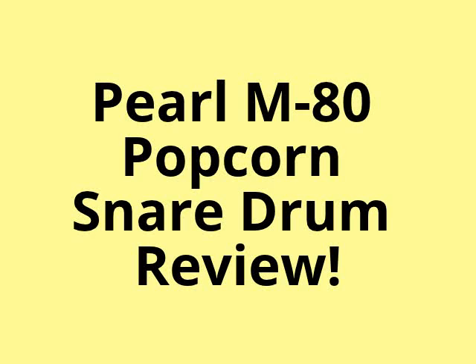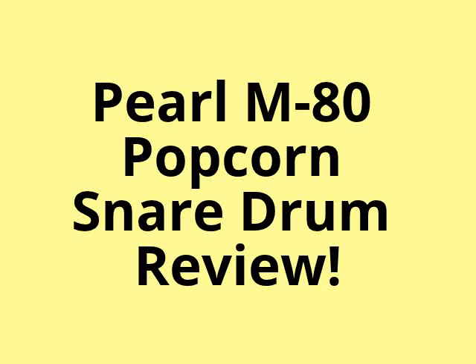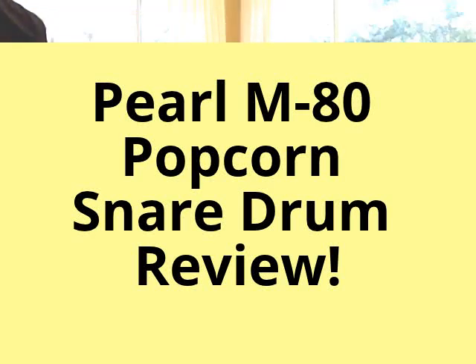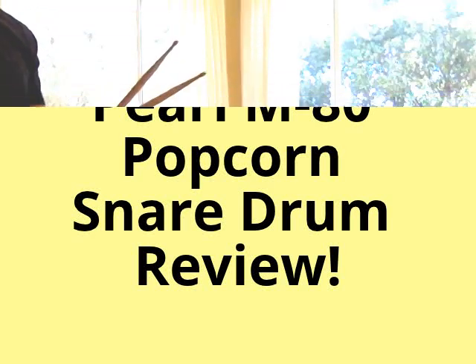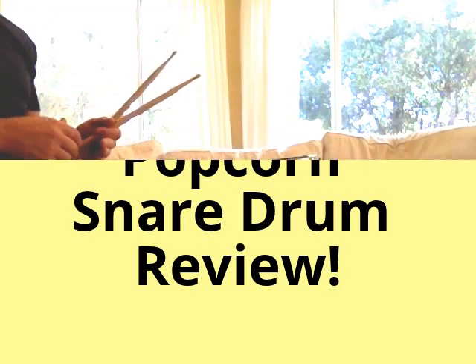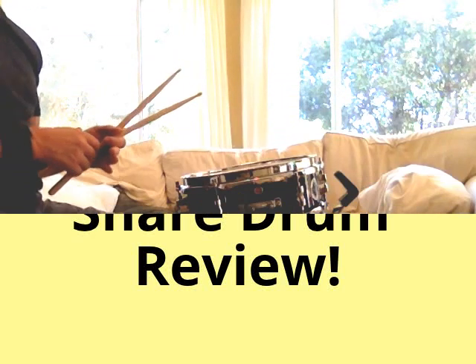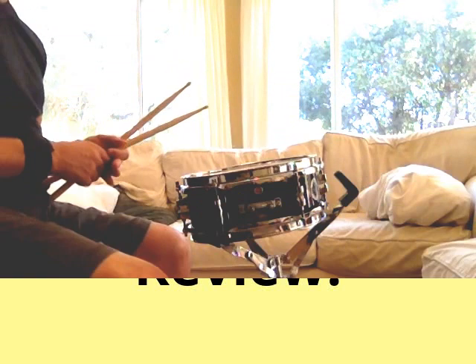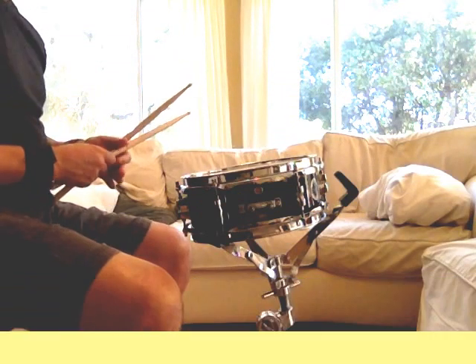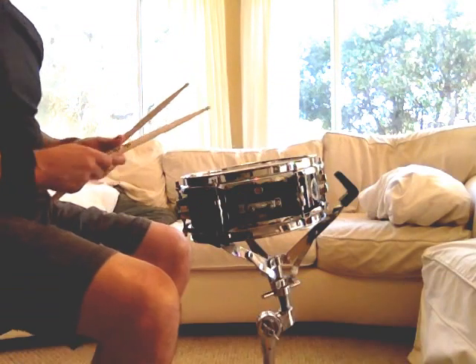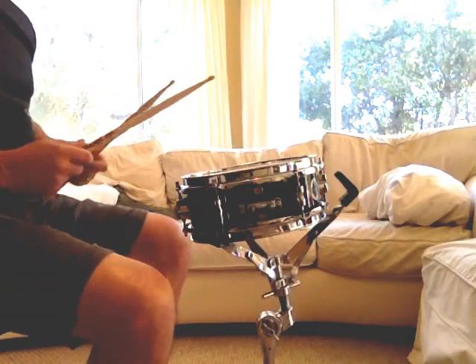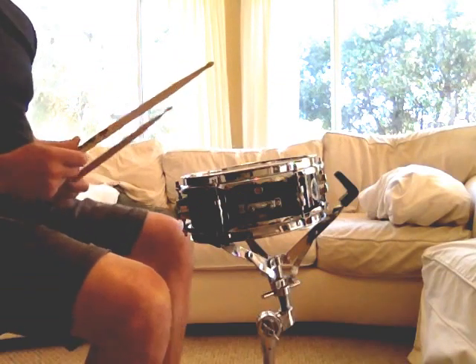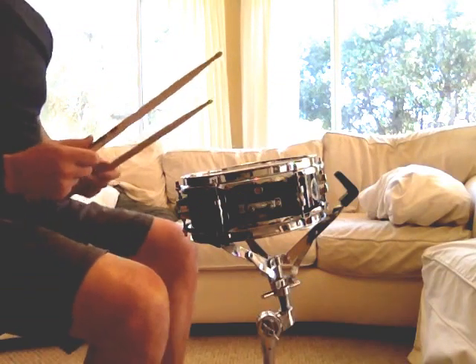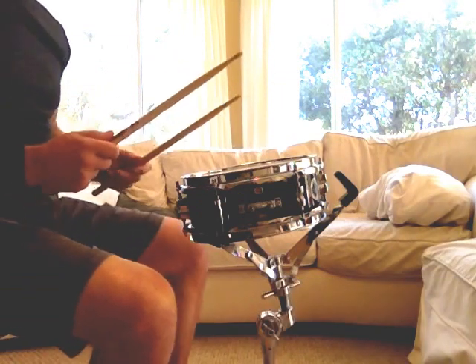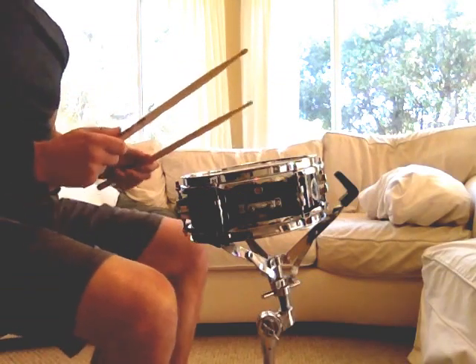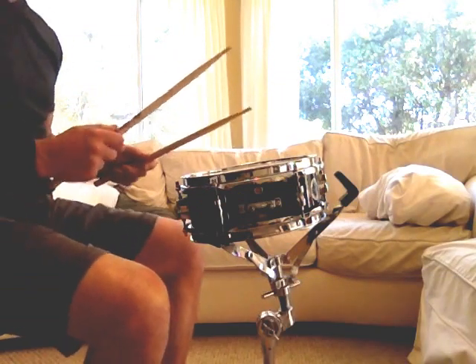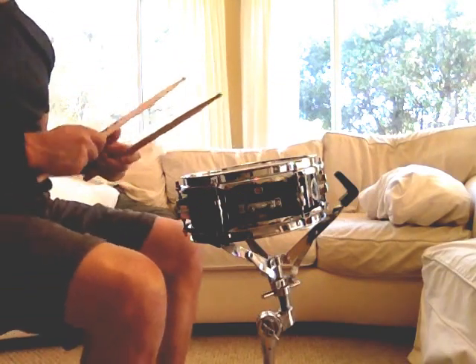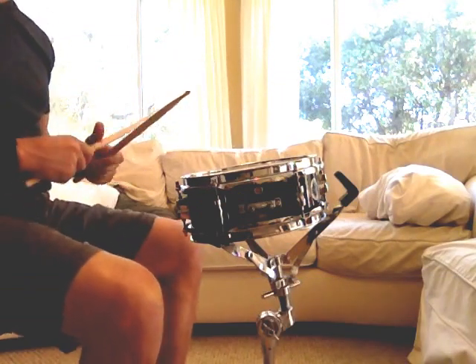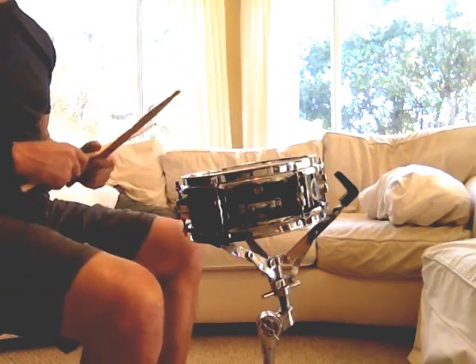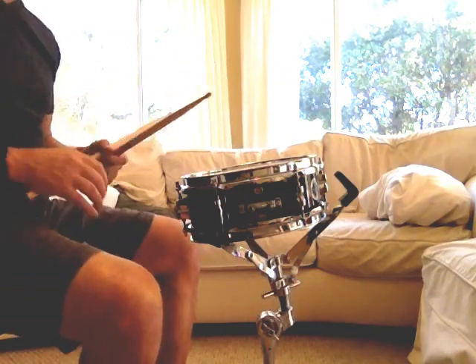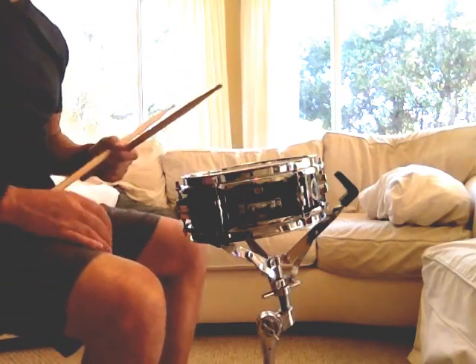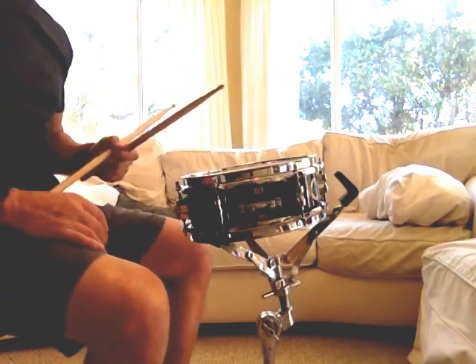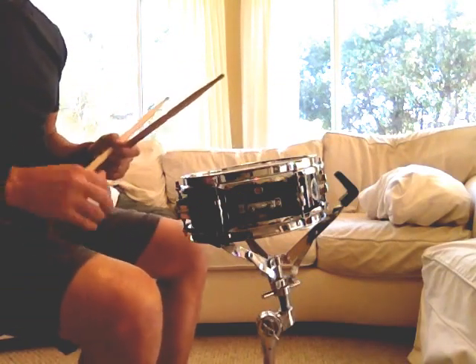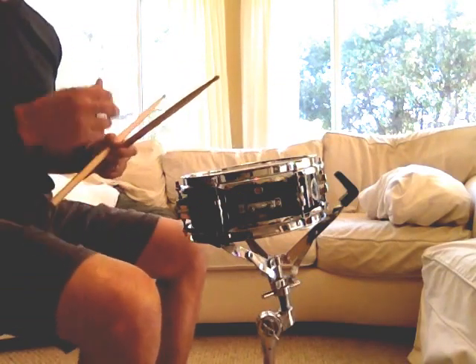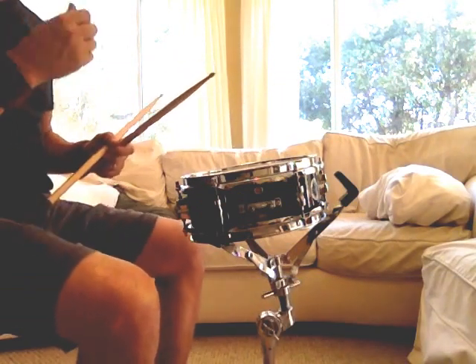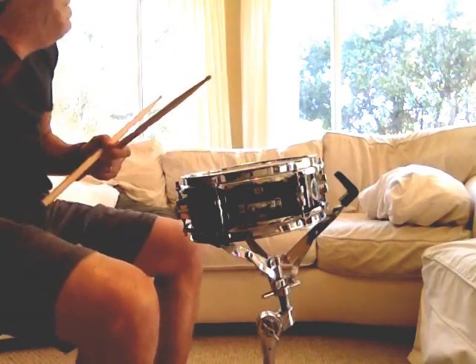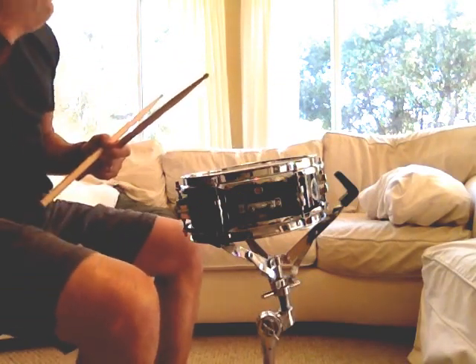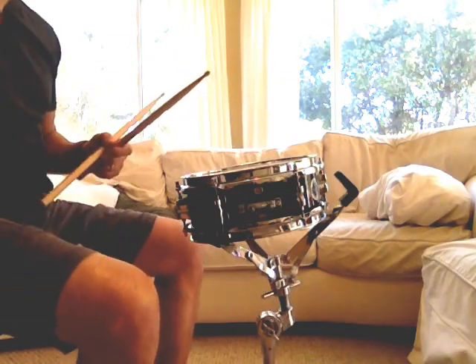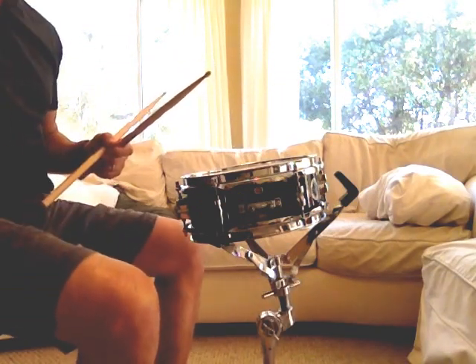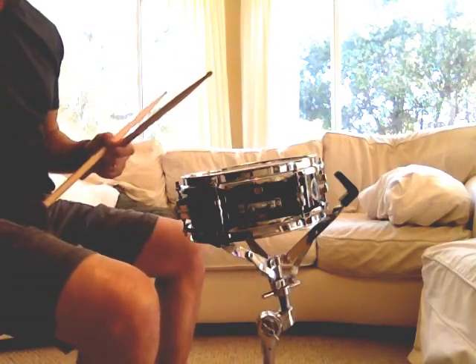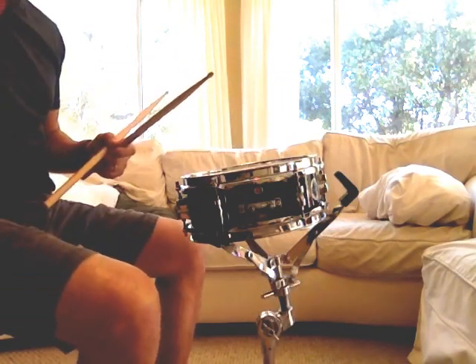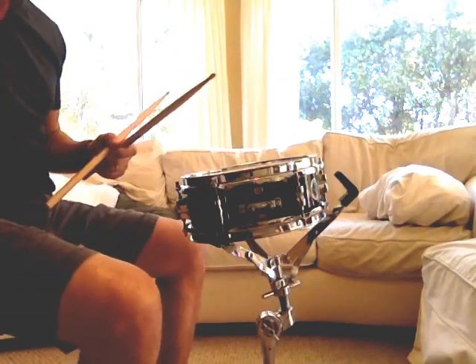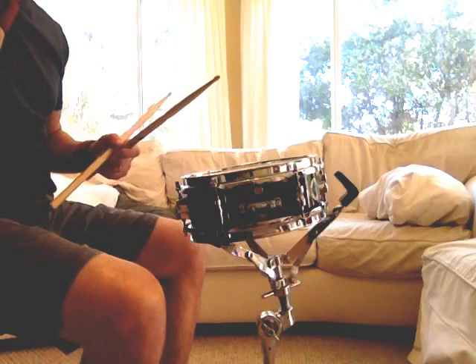Hi there, this is the M80 snare drum by Pearl. It's a little popcorn snare drum, 10x4.